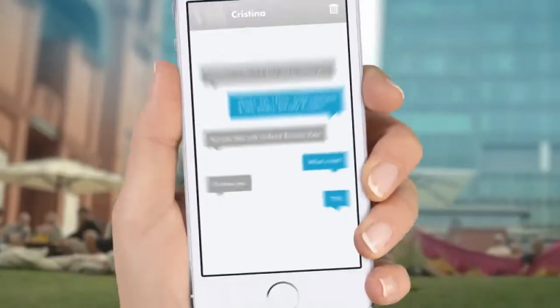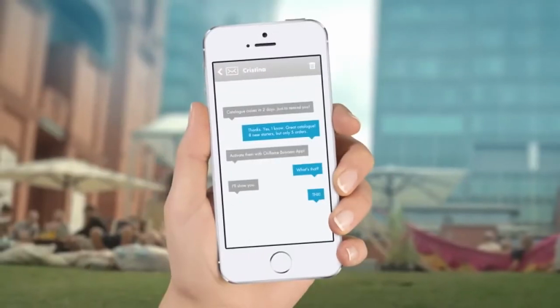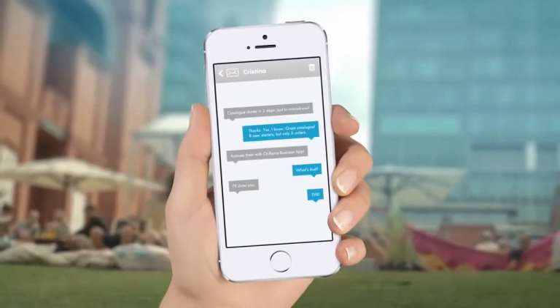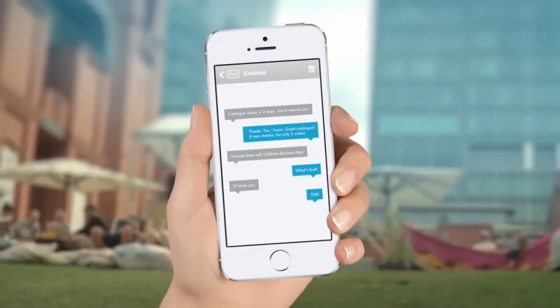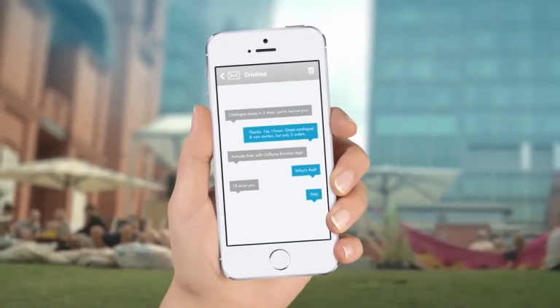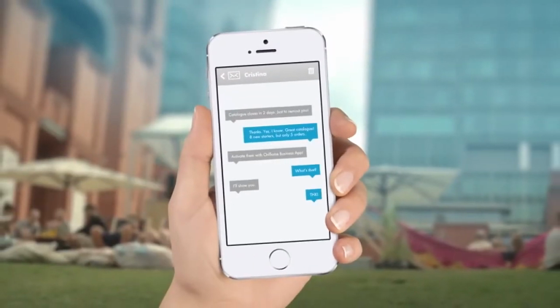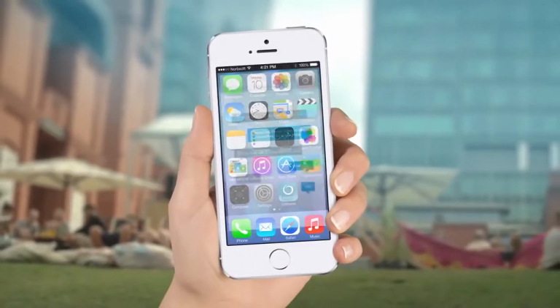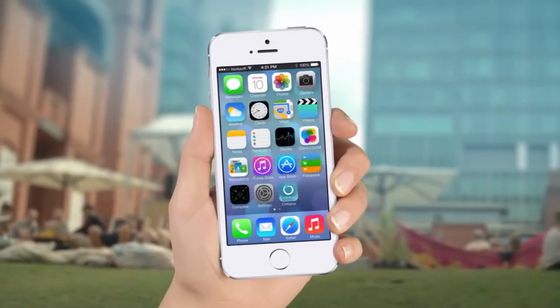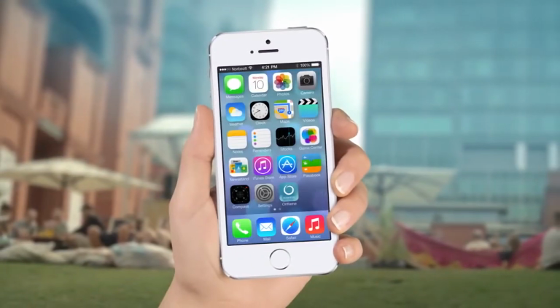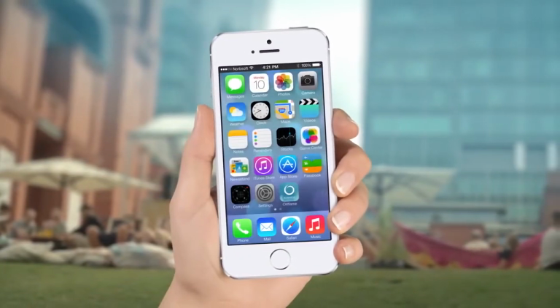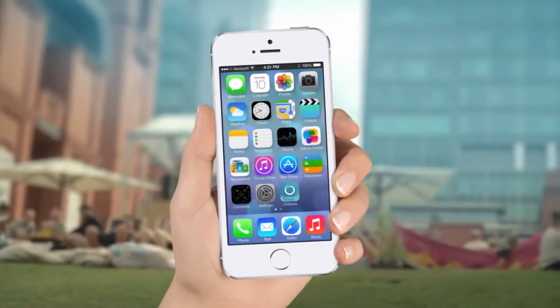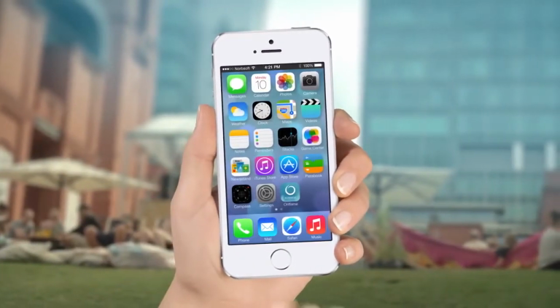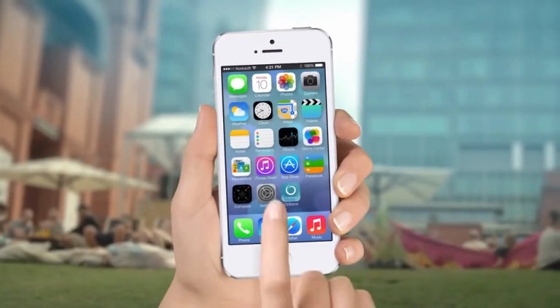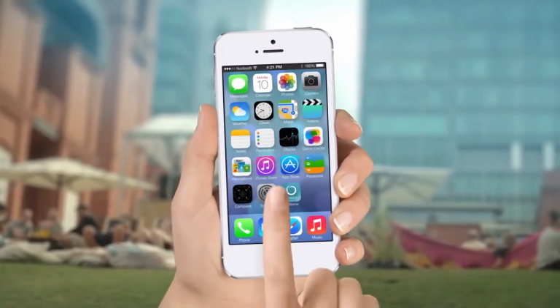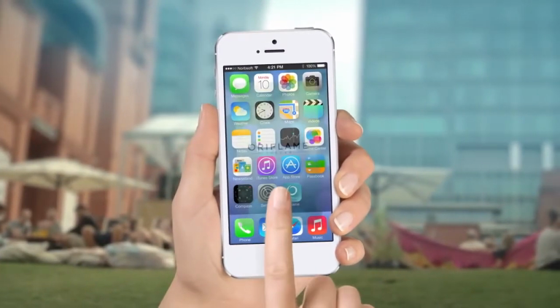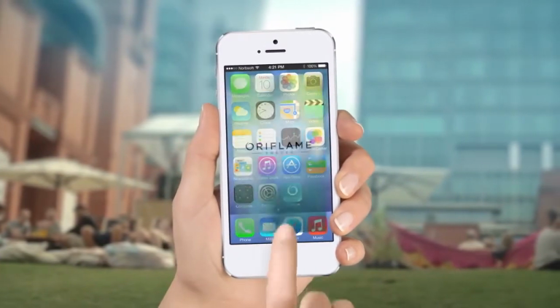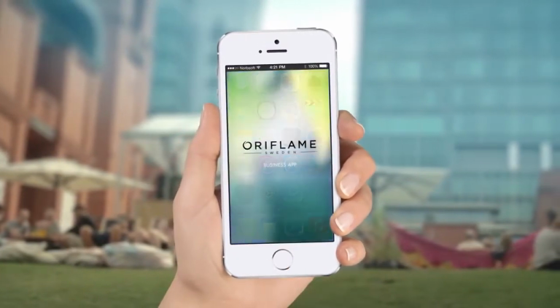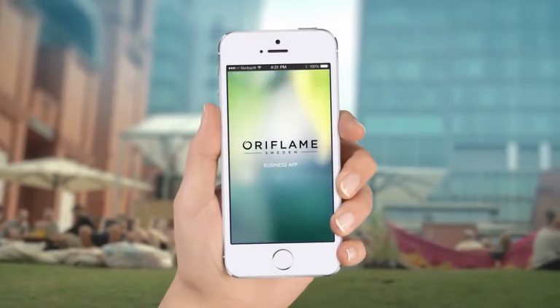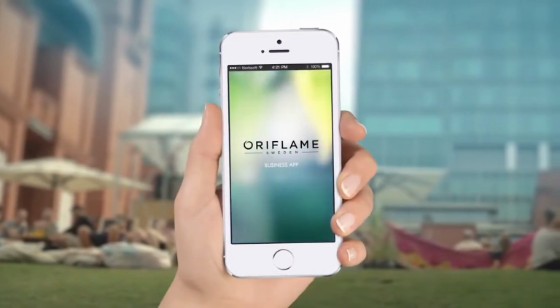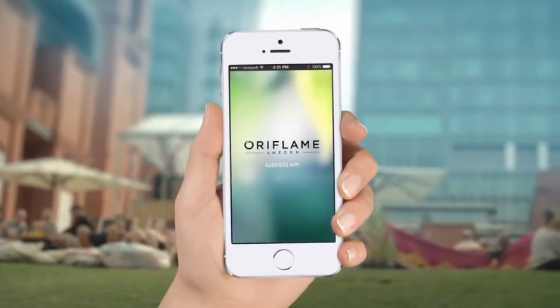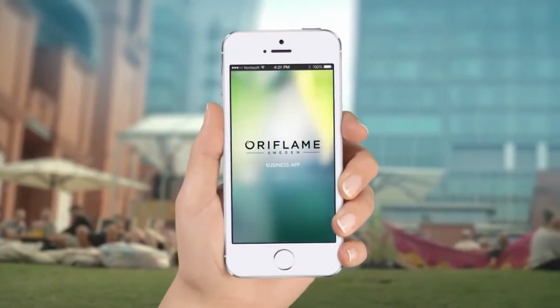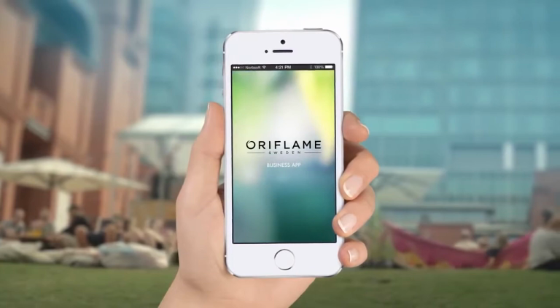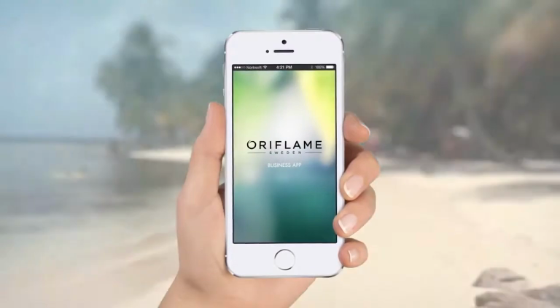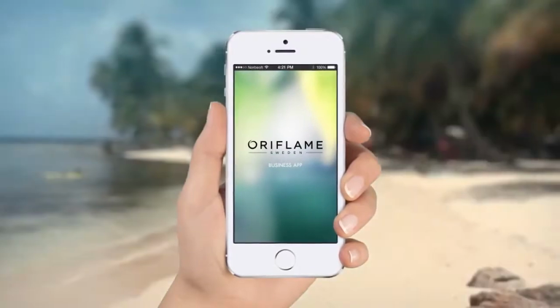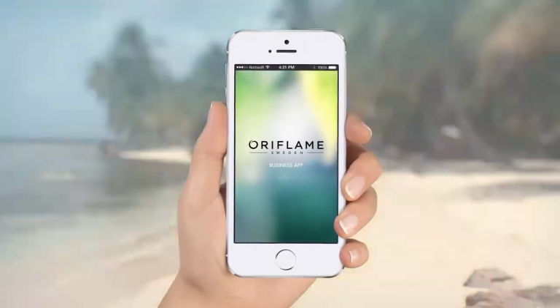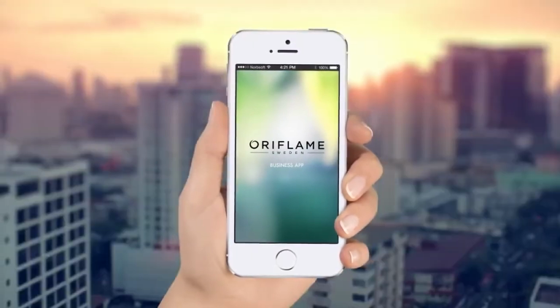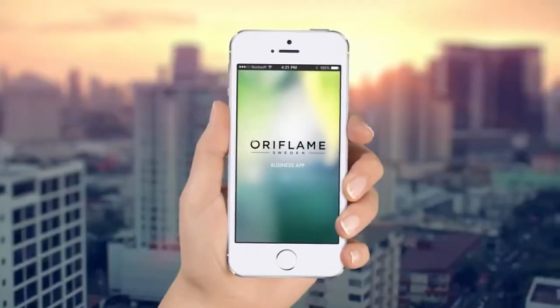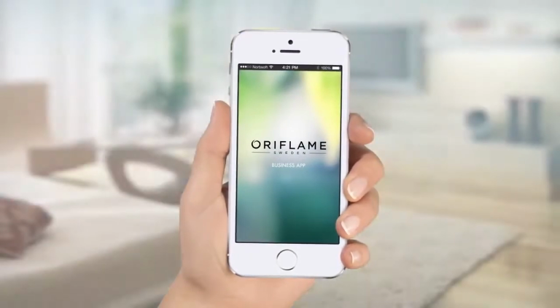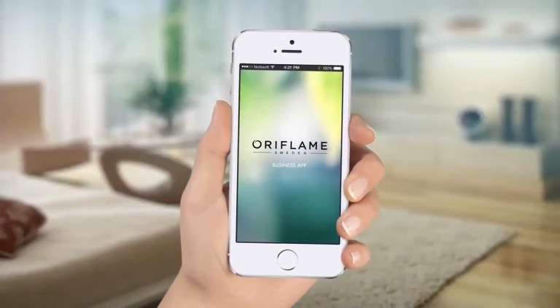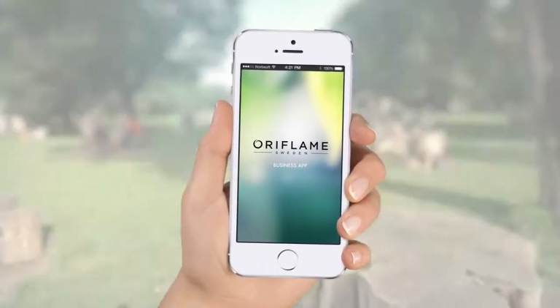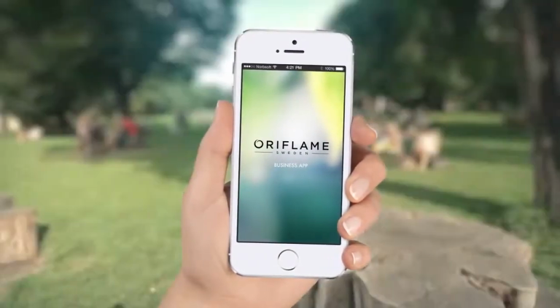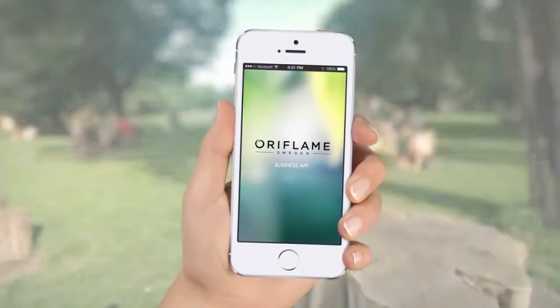This app makes it easy to run your Oriflame business wherever you are, whenever you want.